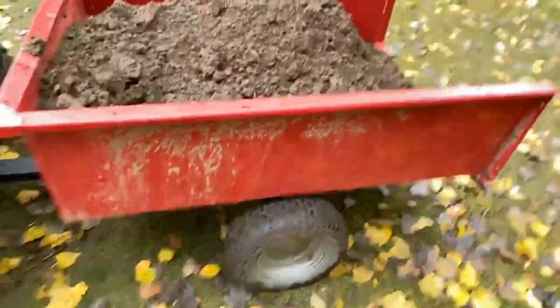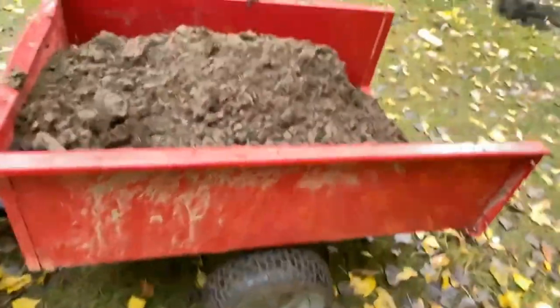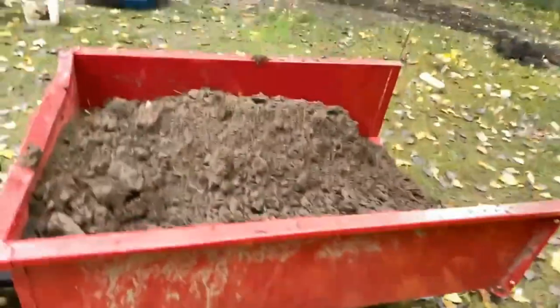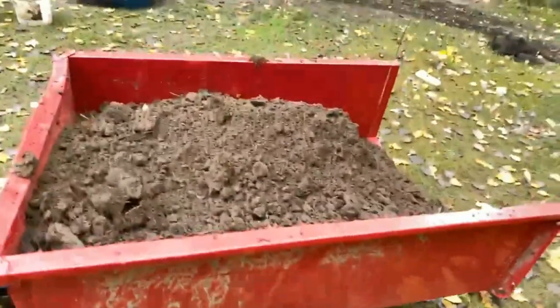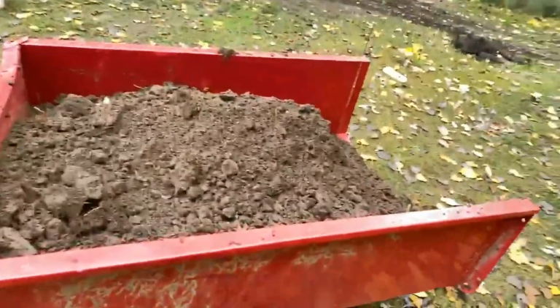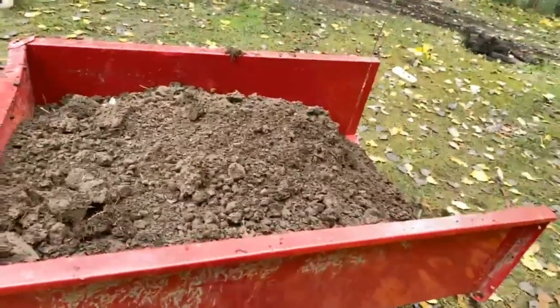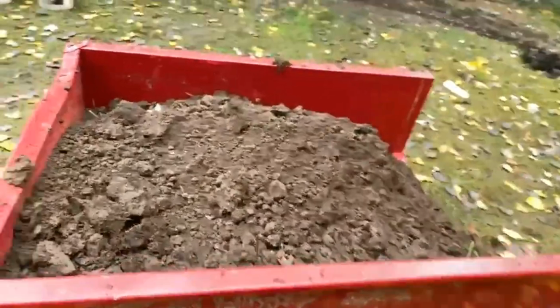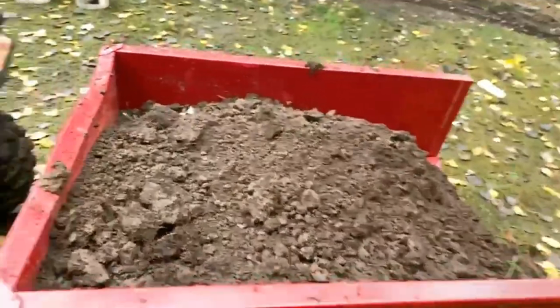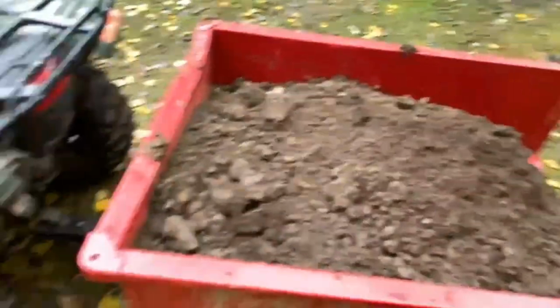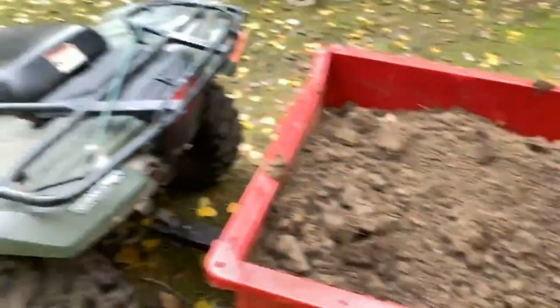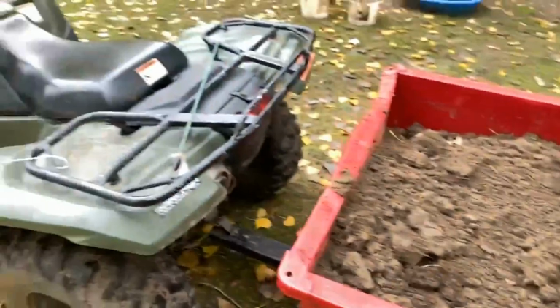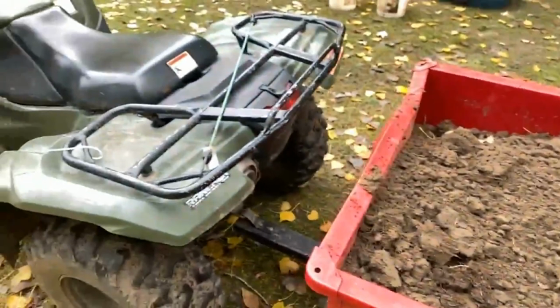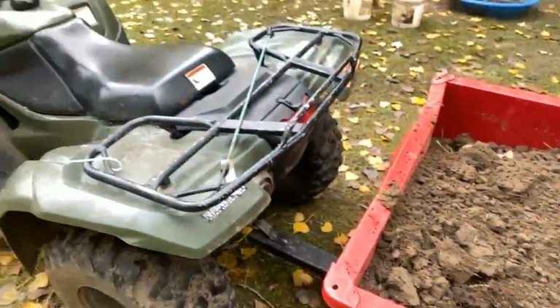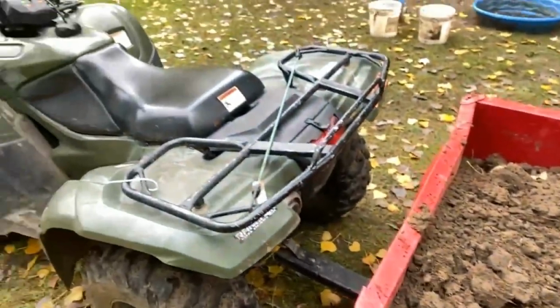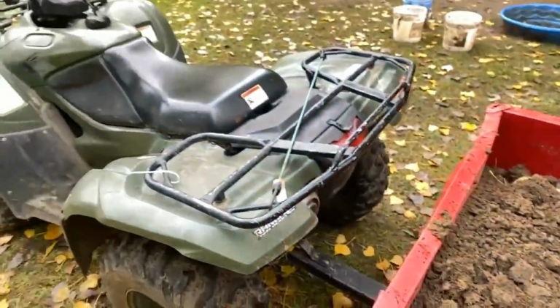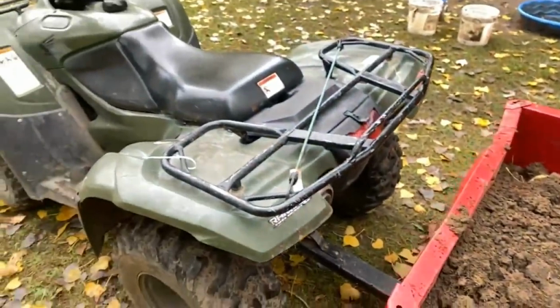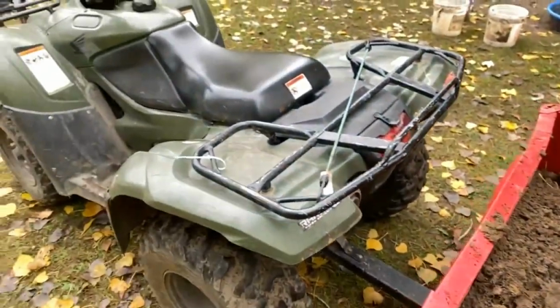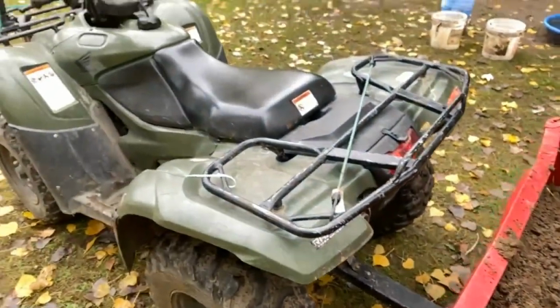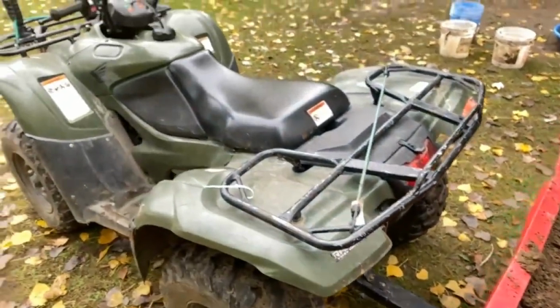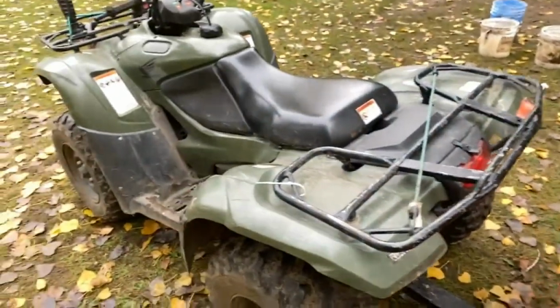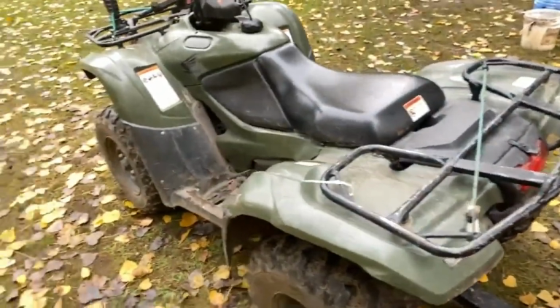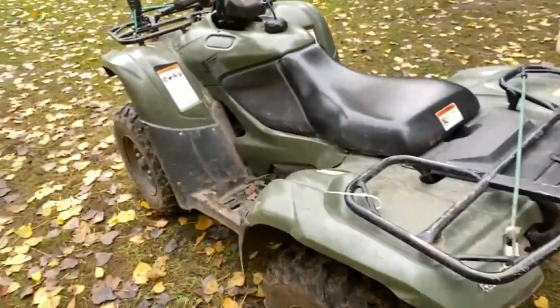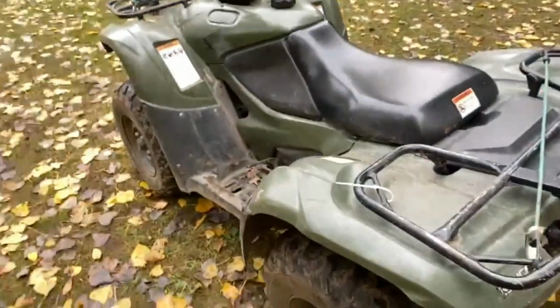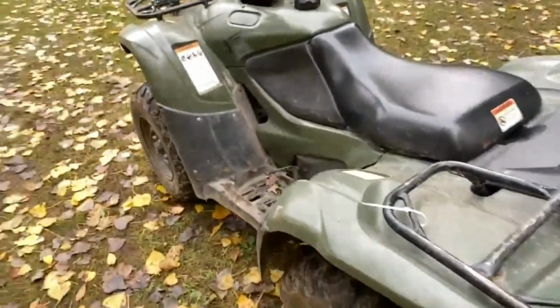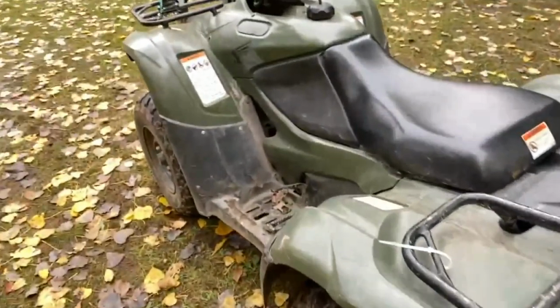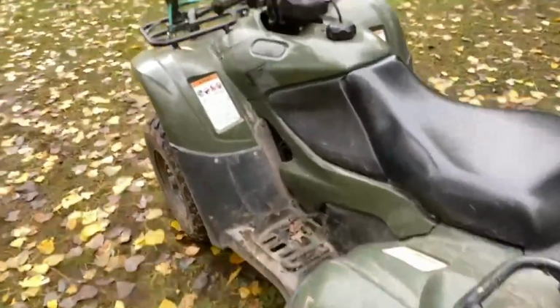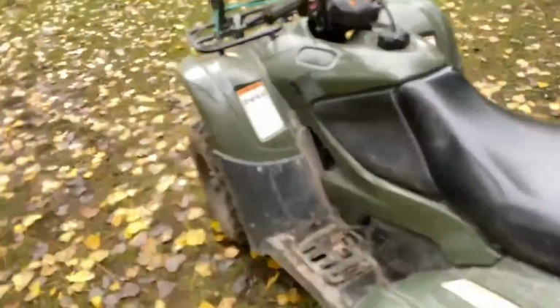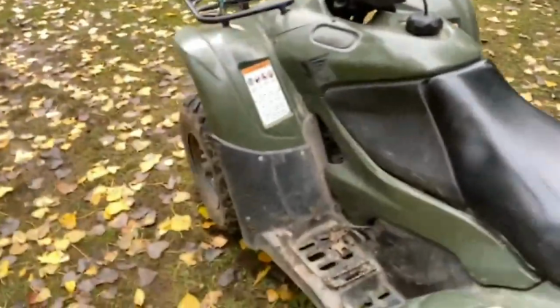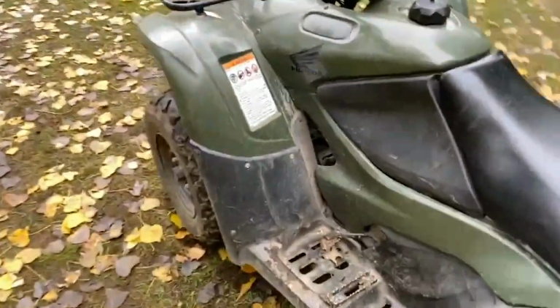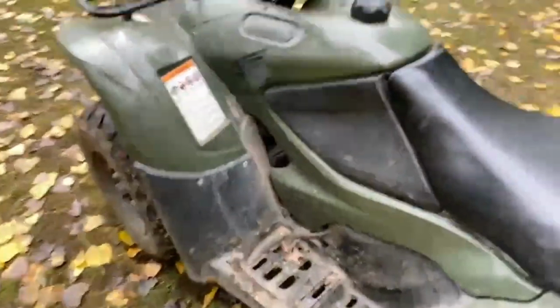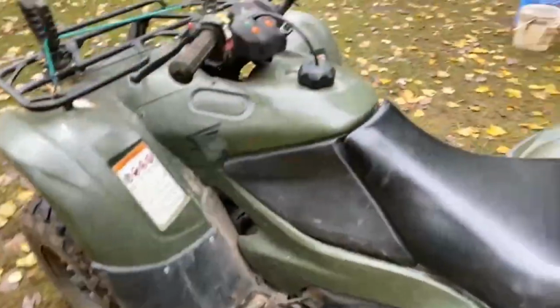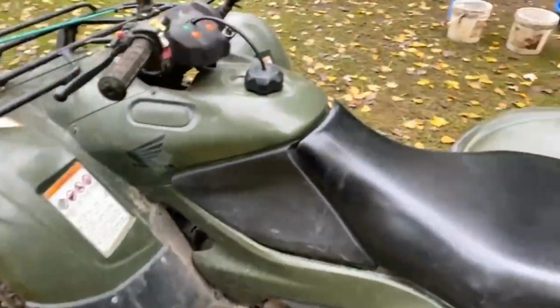Probably a little too much, but we'll be doing a towing test with the Honda Rancher today.